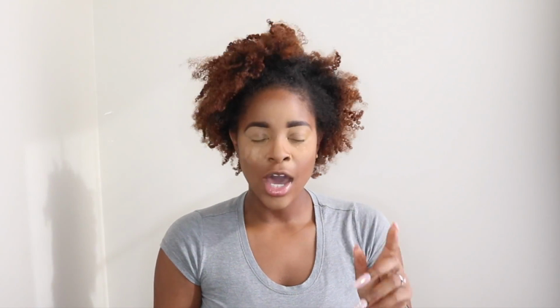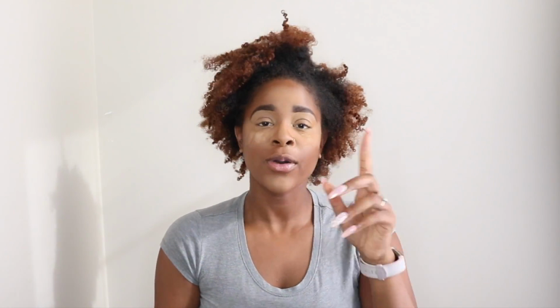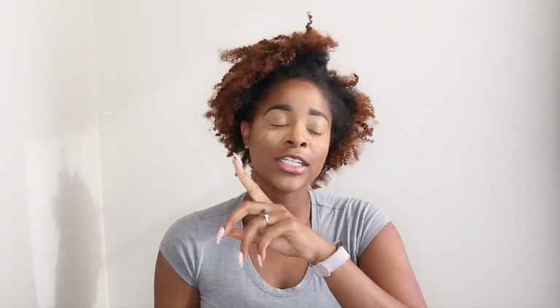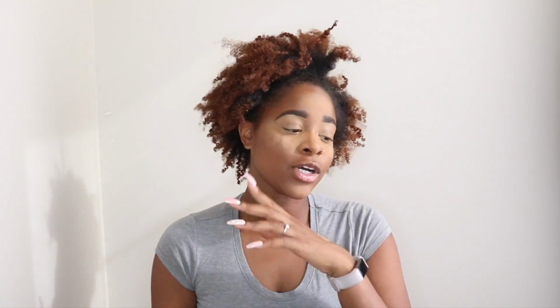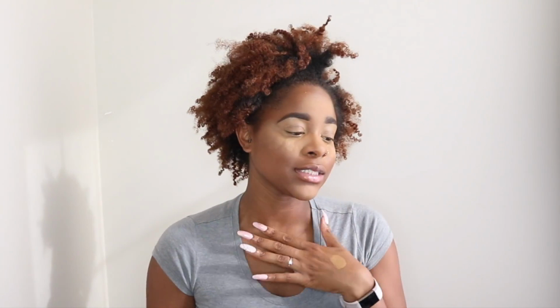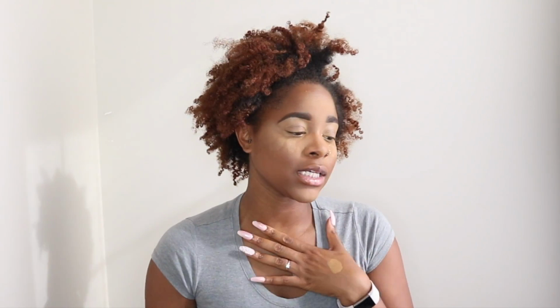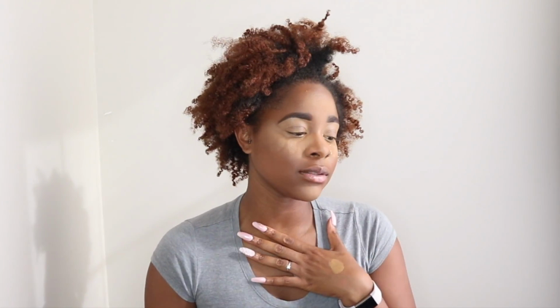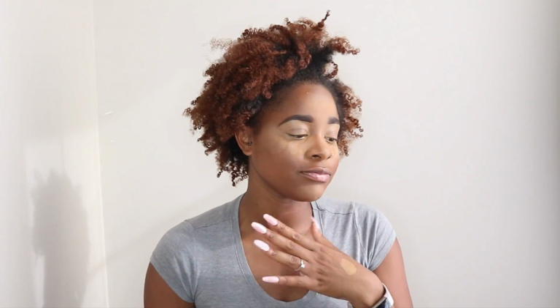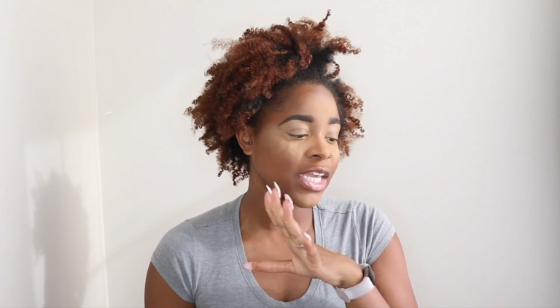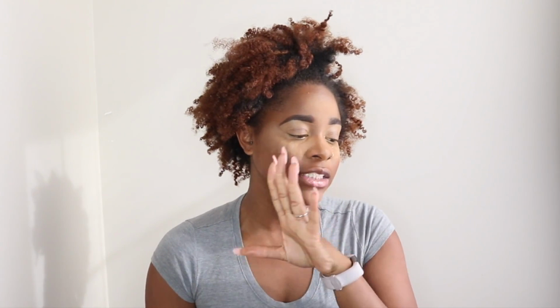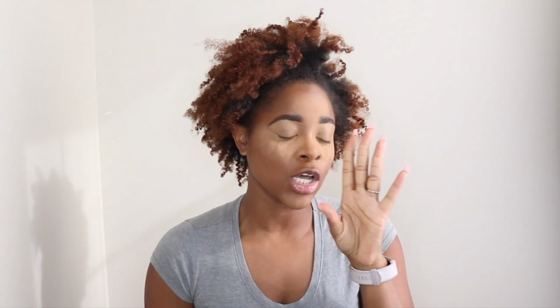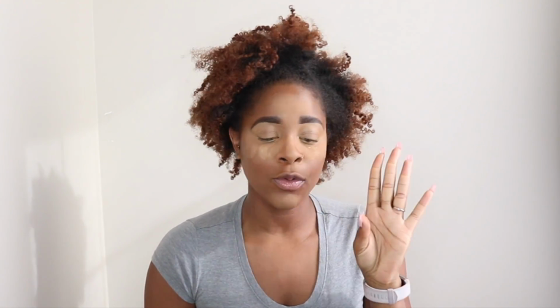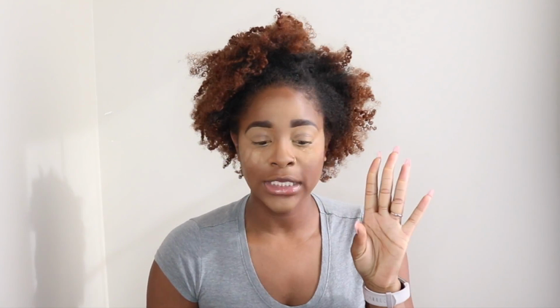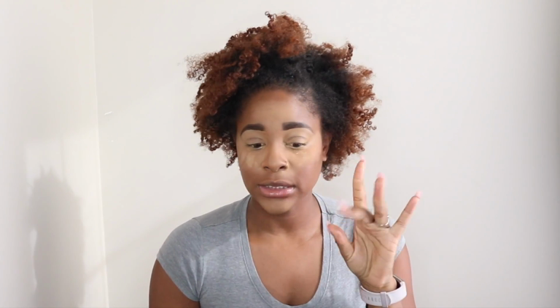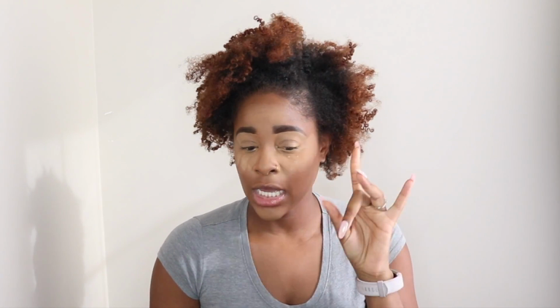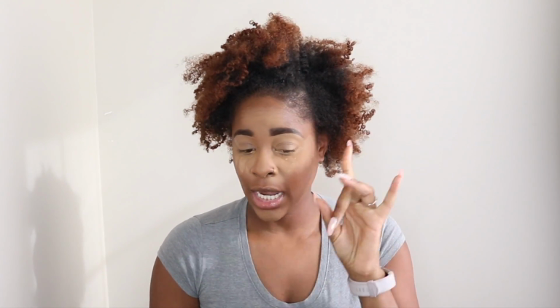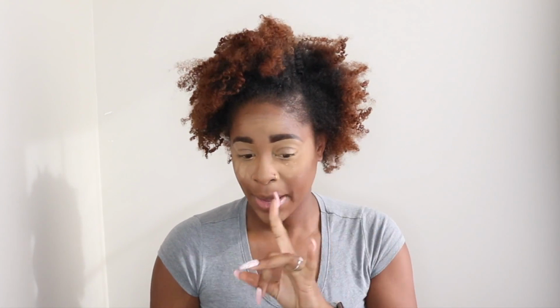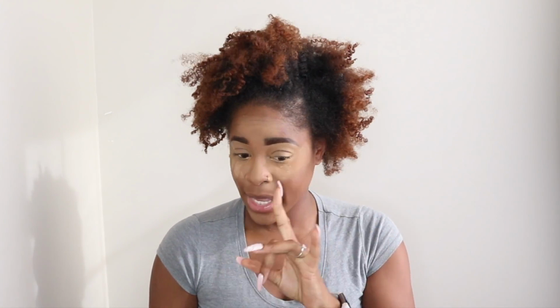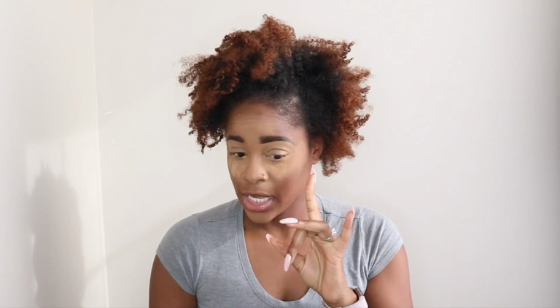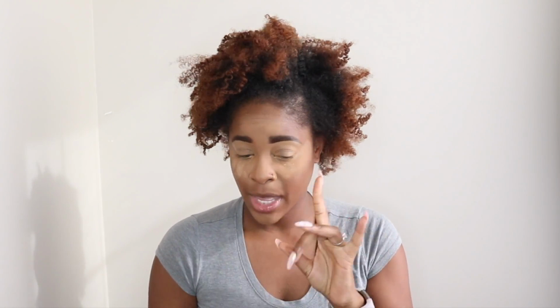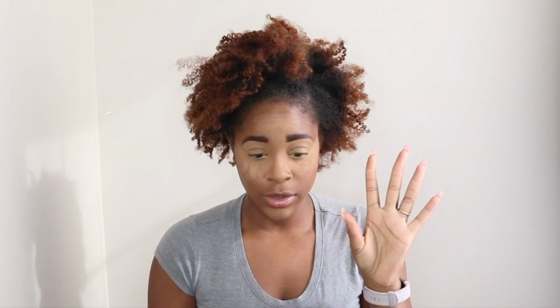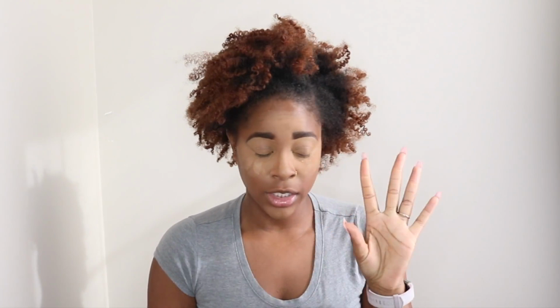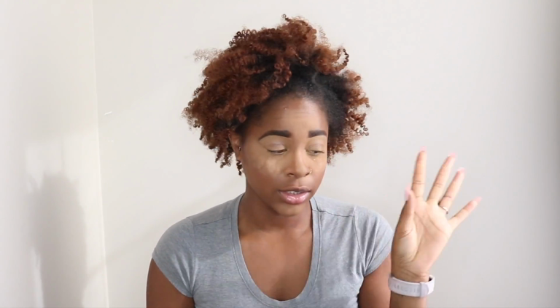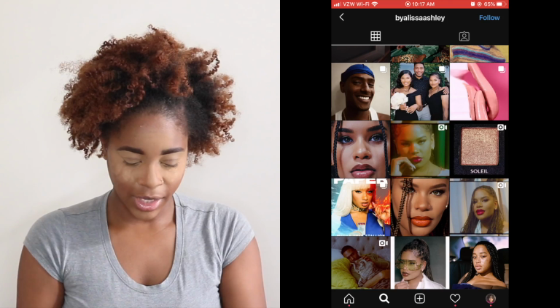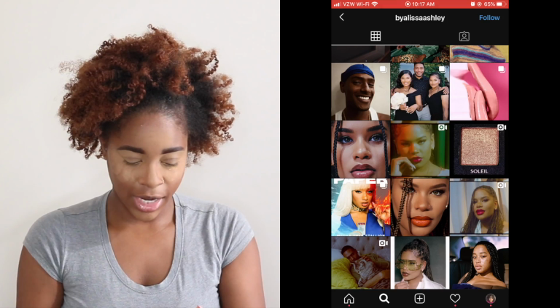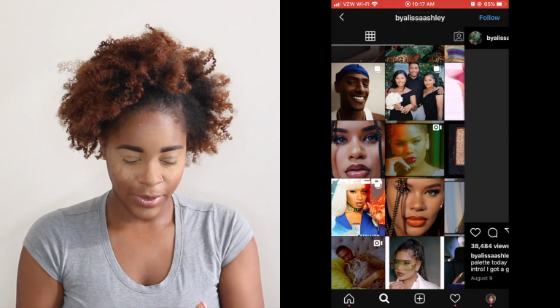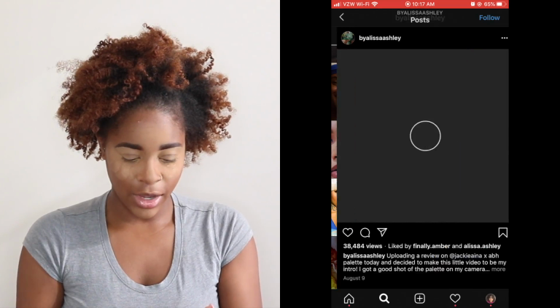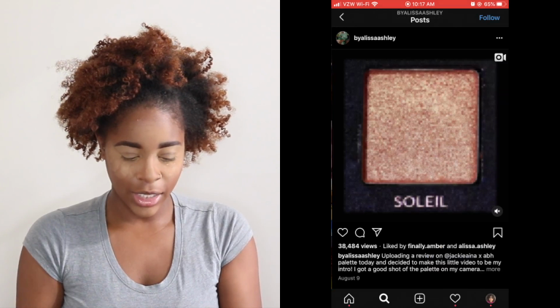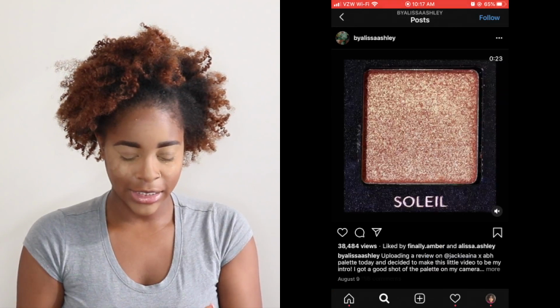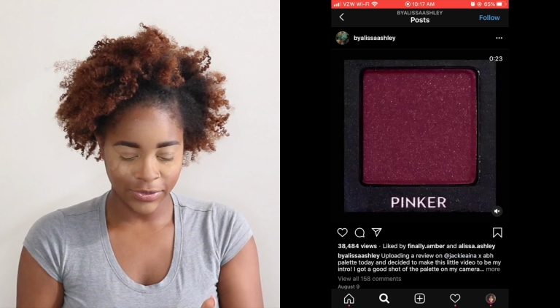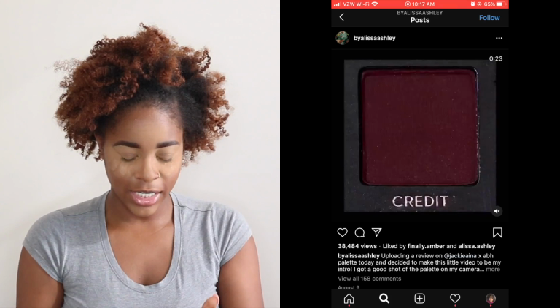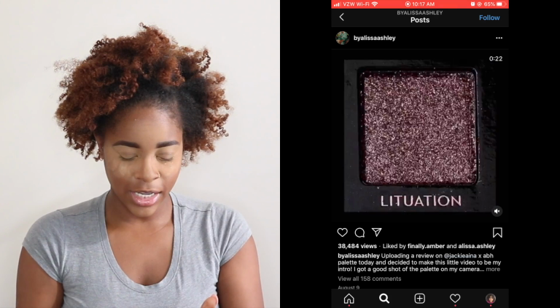Oh, and as you all can tell, the face is already done. Got my baking powder. Alright, here we go — Alyssa's video.